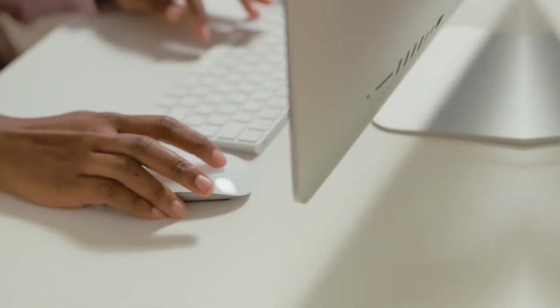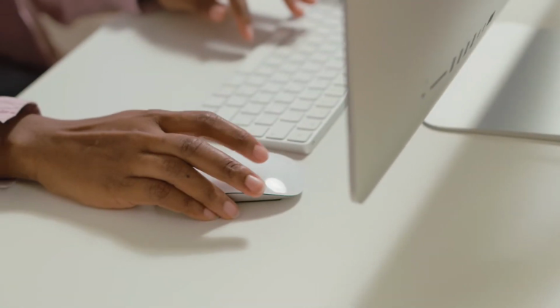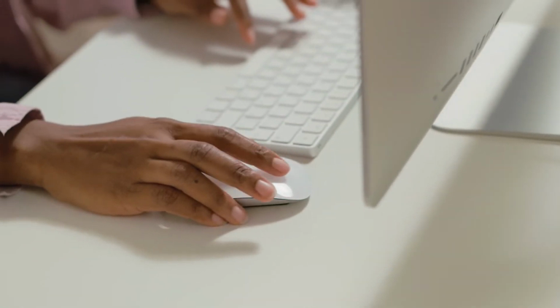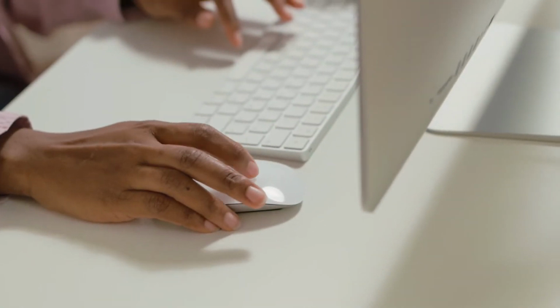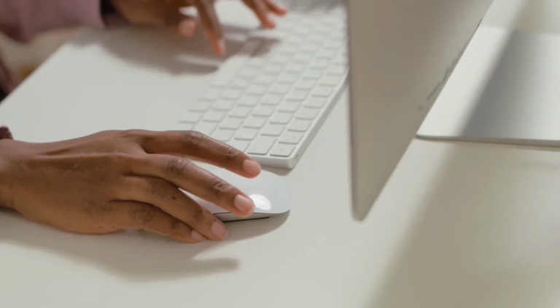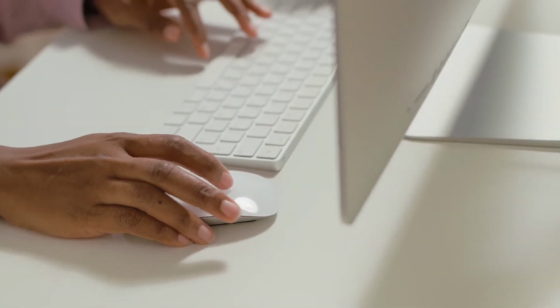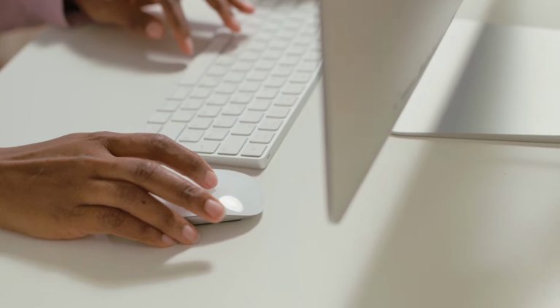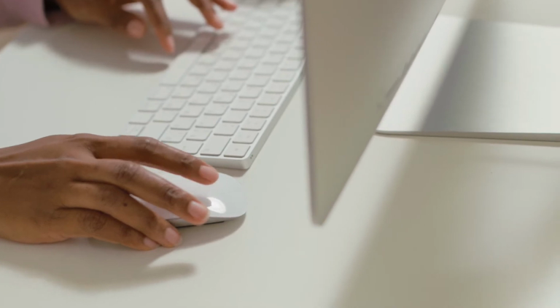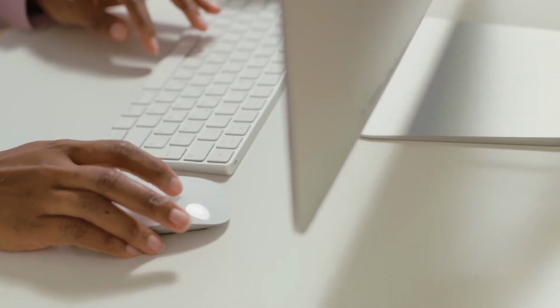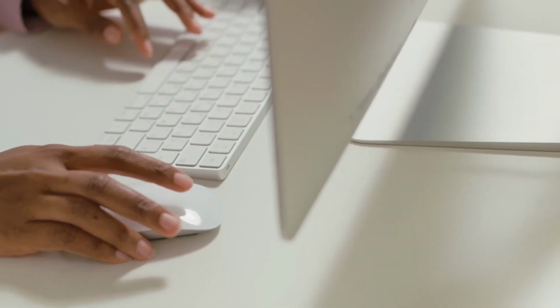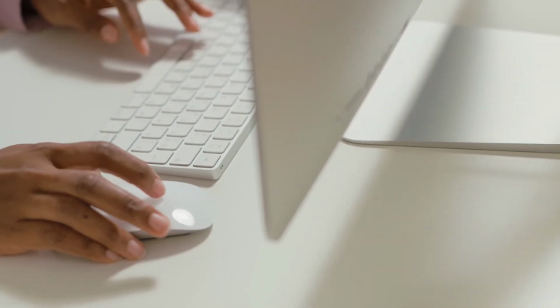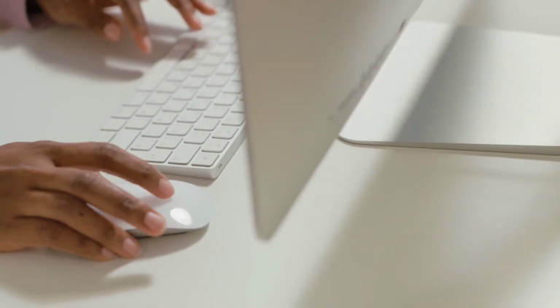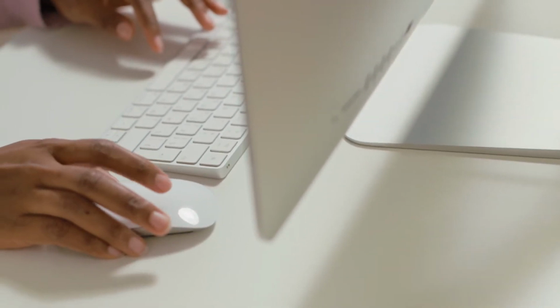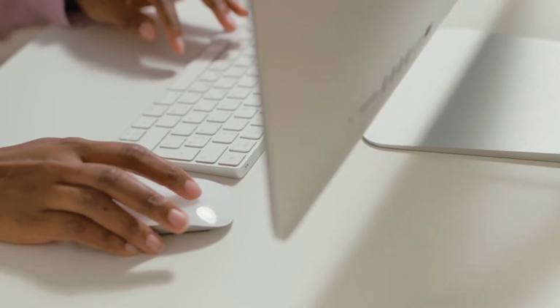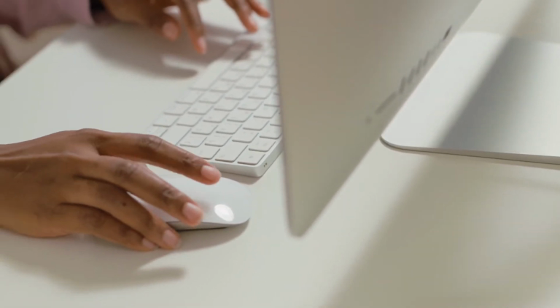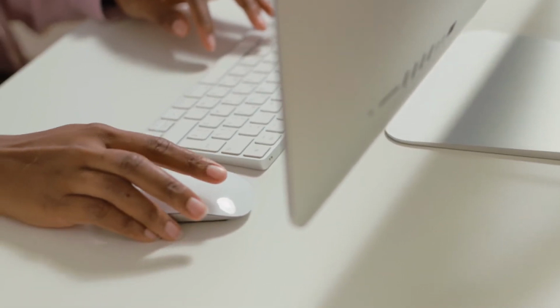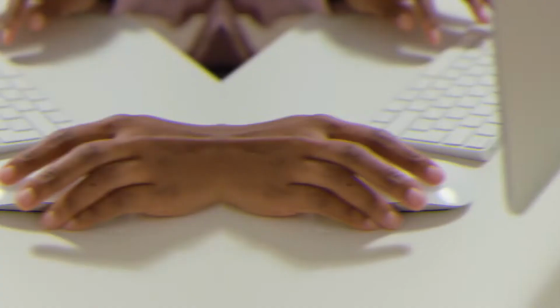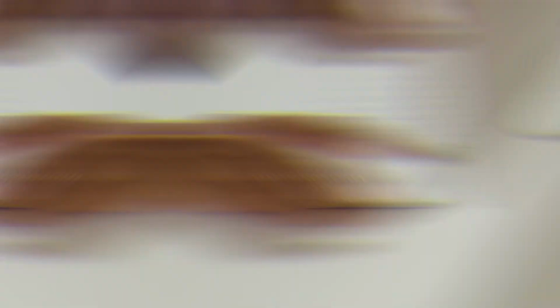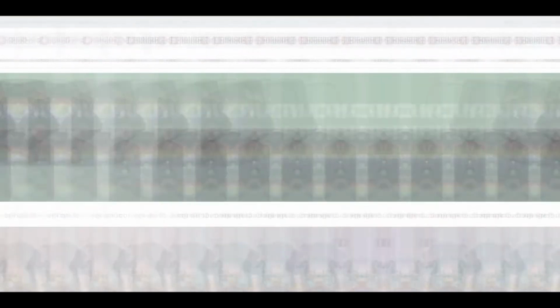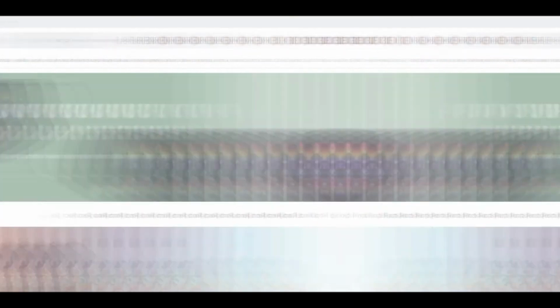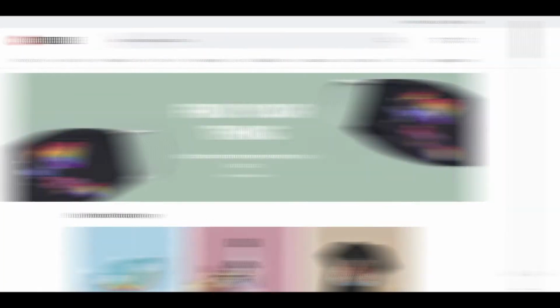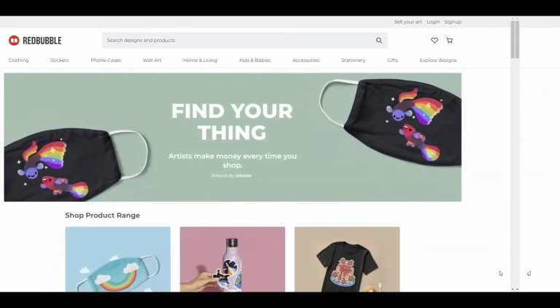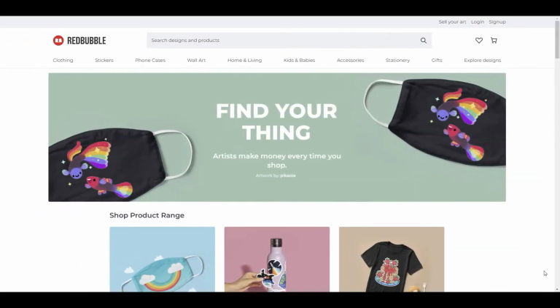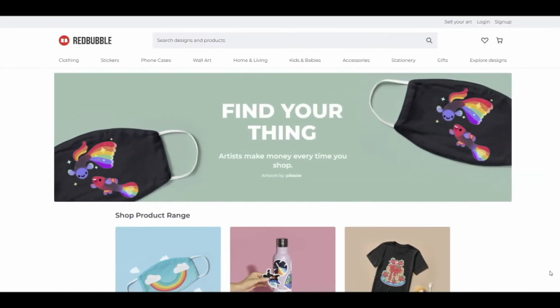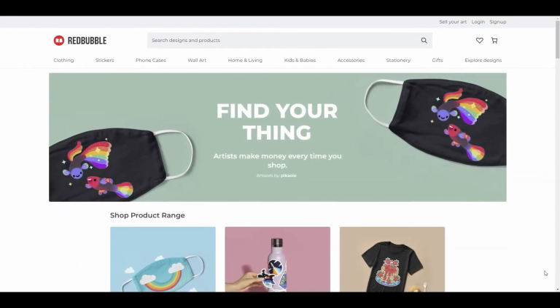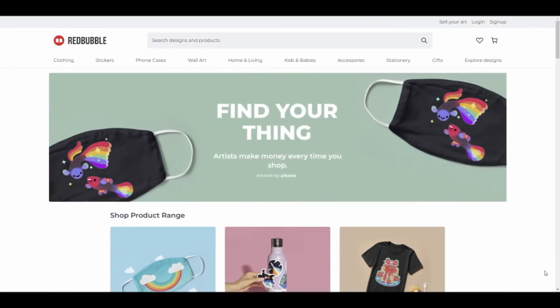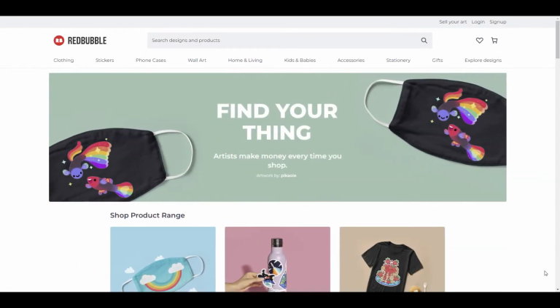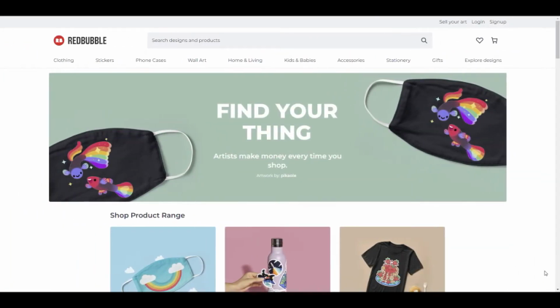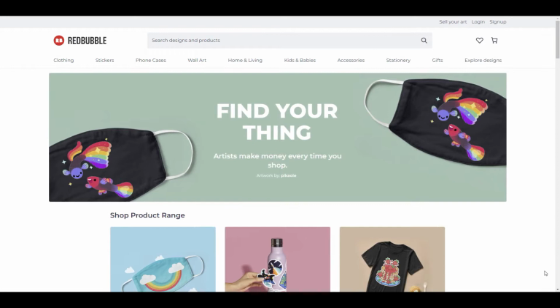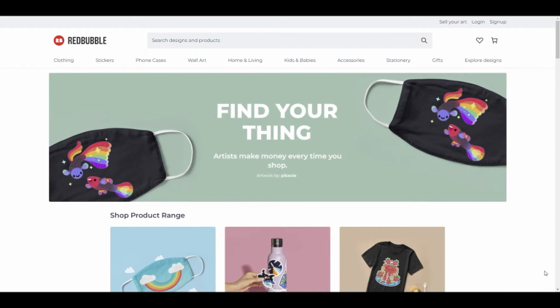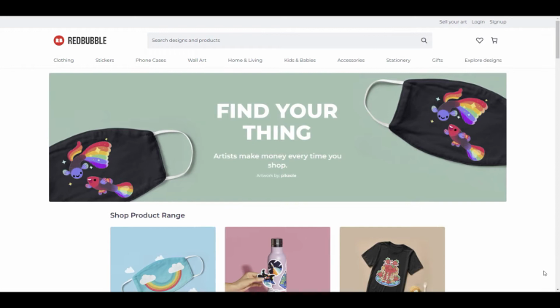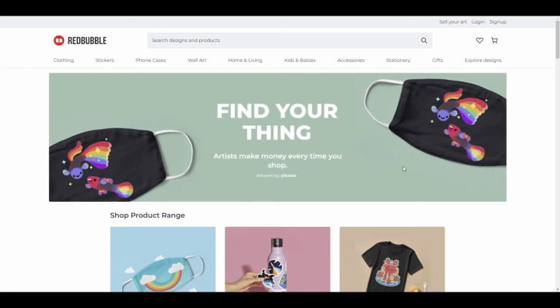Hey guys, welcome to Art2. If you're new to the channel, this channel is about helping you sell your art online. And in today's video, I'm talking about cleaning up your Redbubble store.